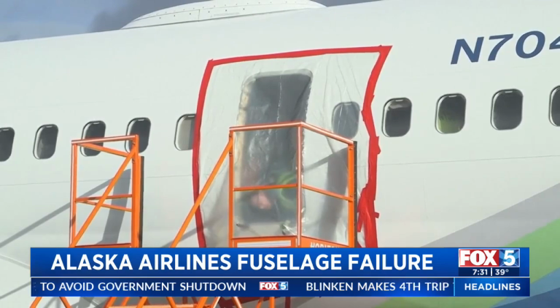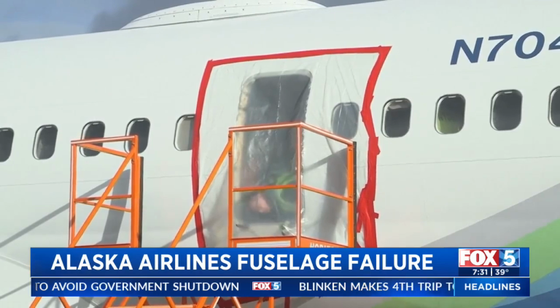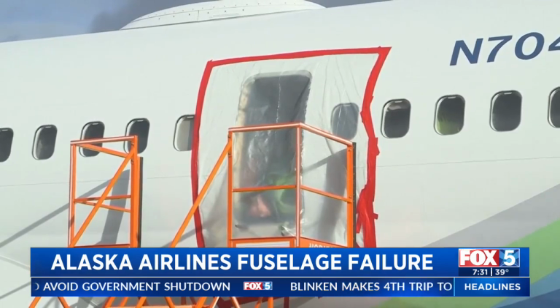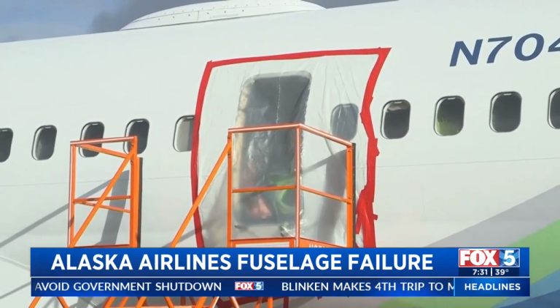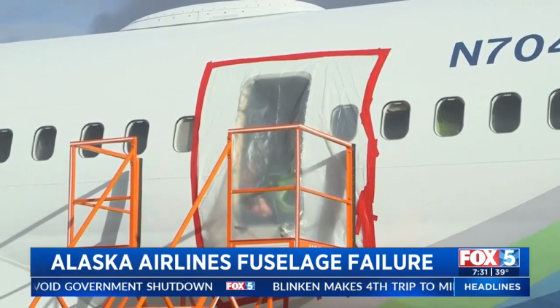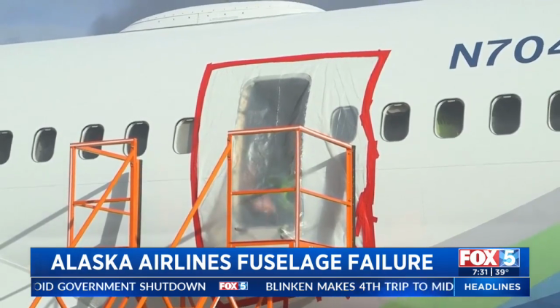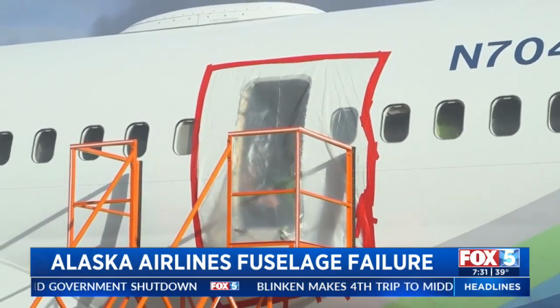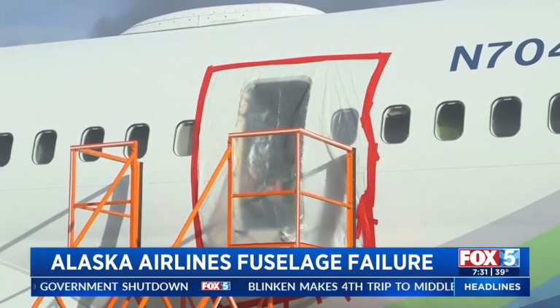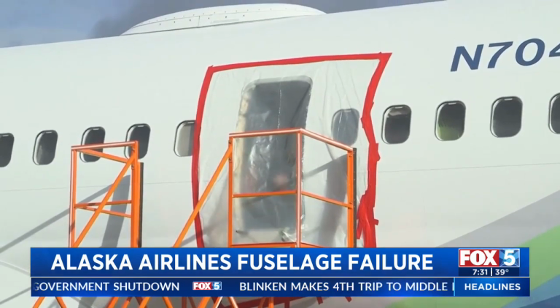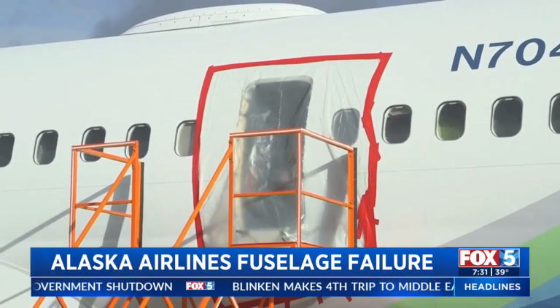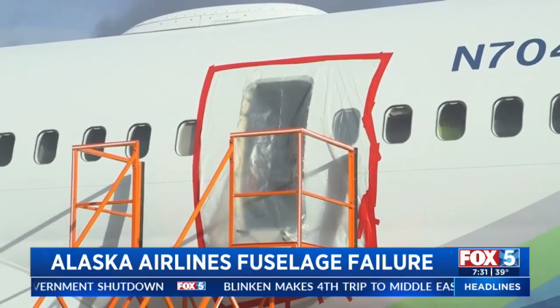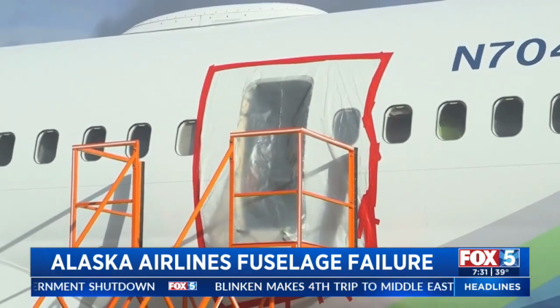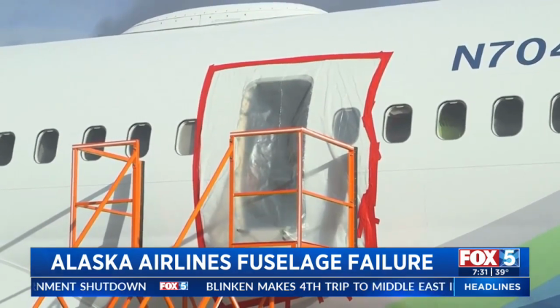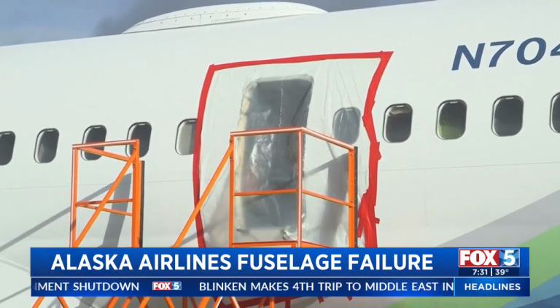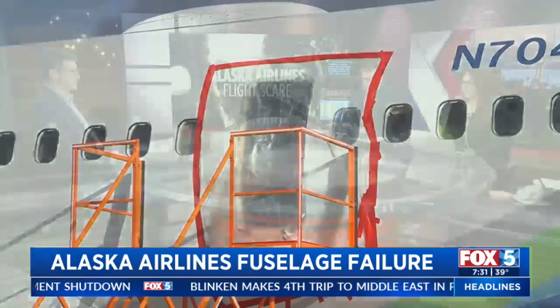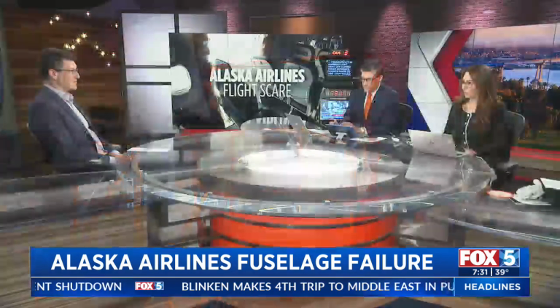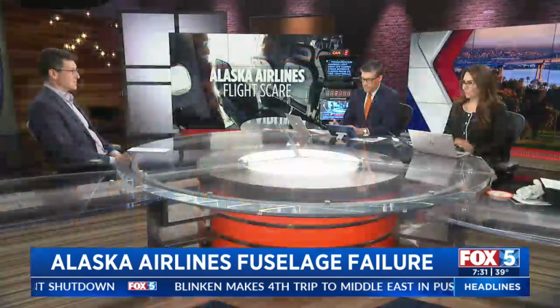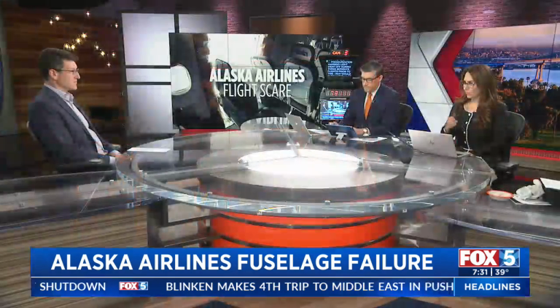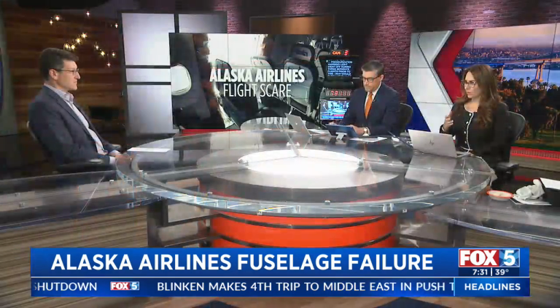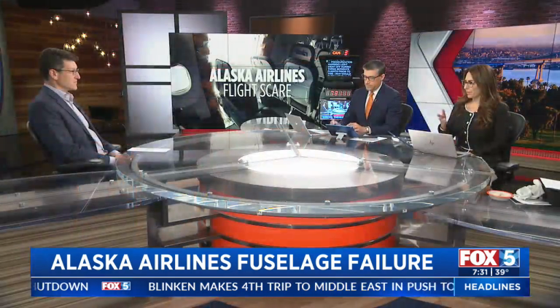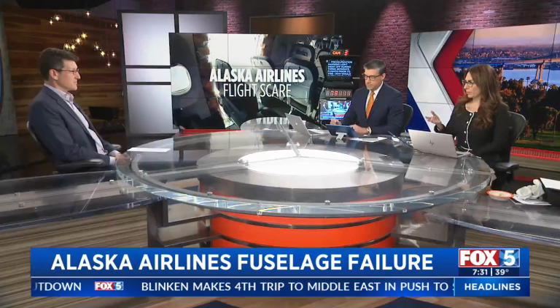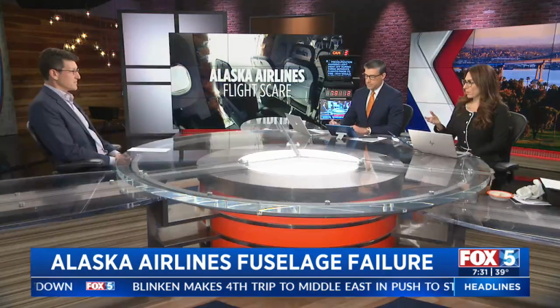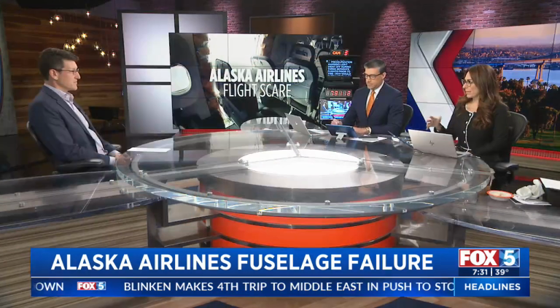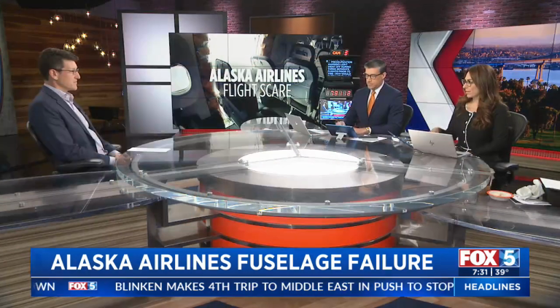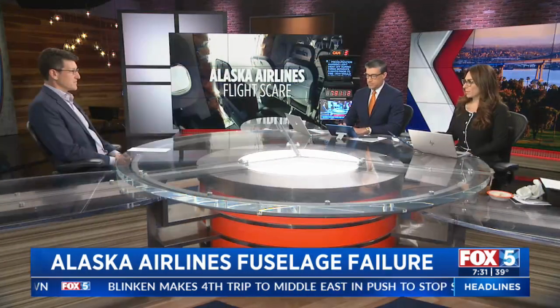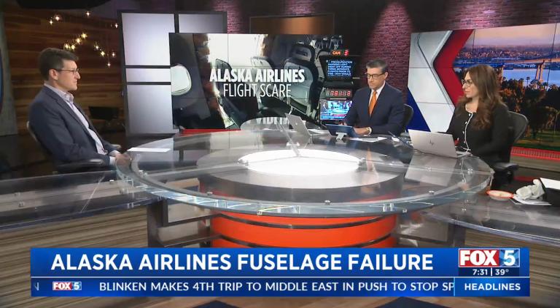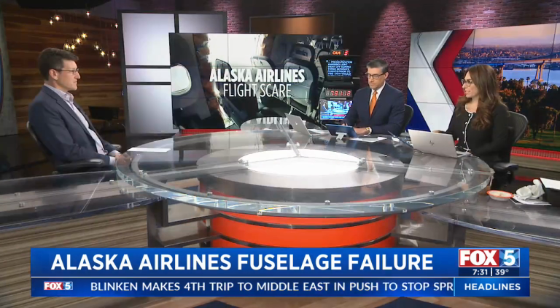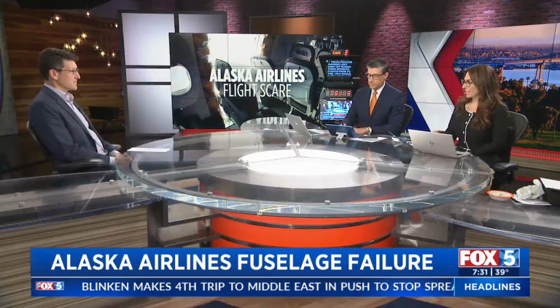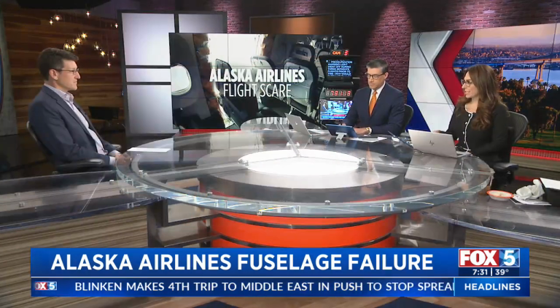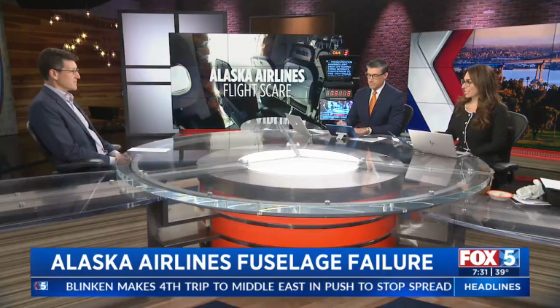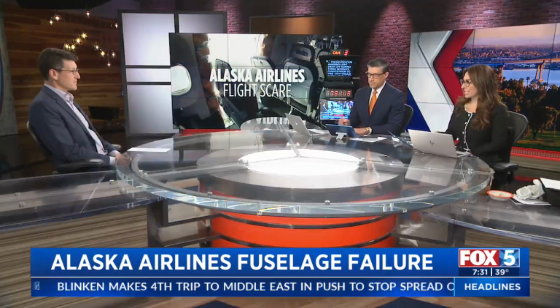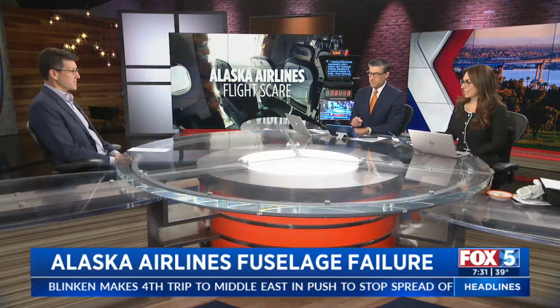How could this happen? It's amazing. Nobody was sitting in that seat — that was an extreme coincidence.